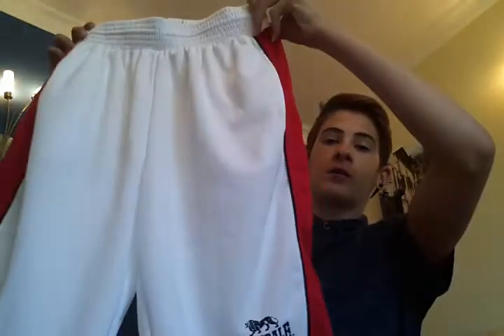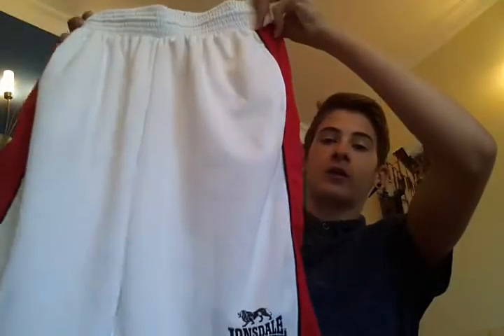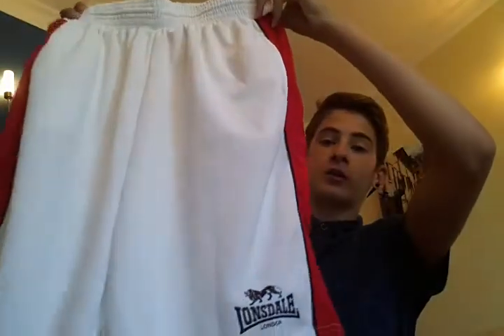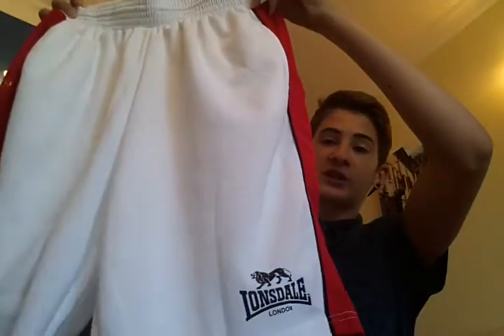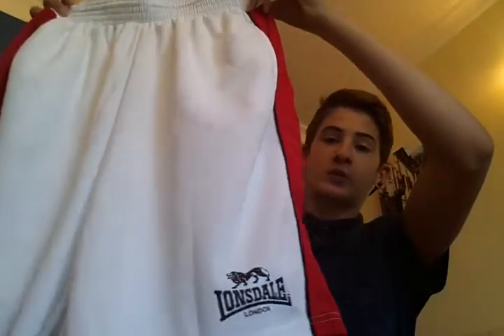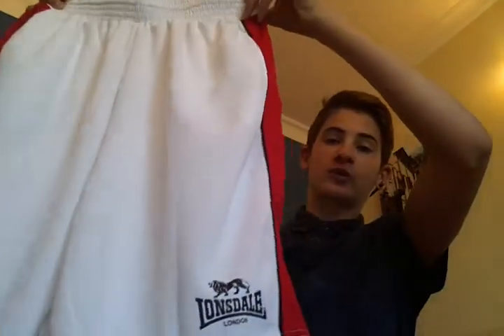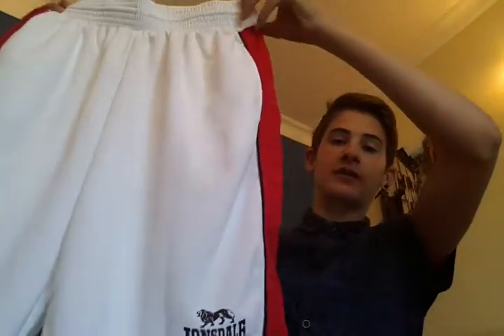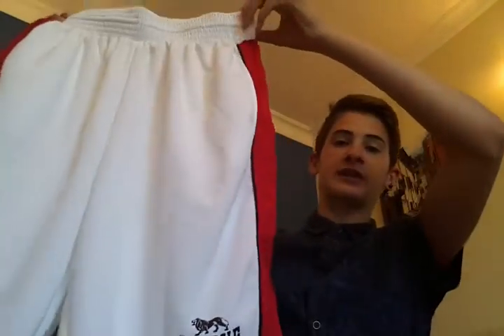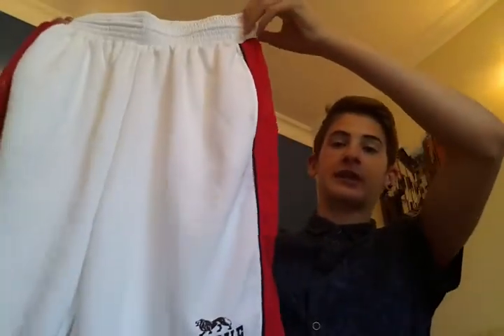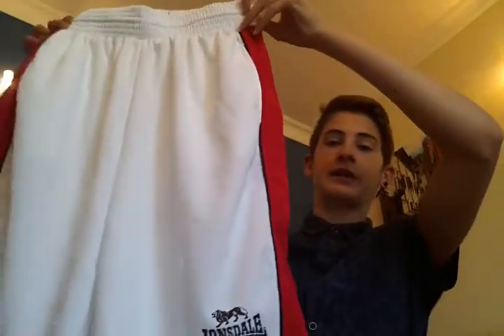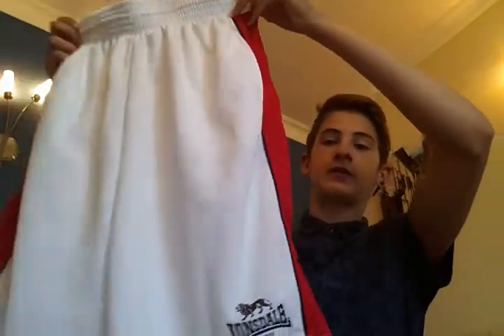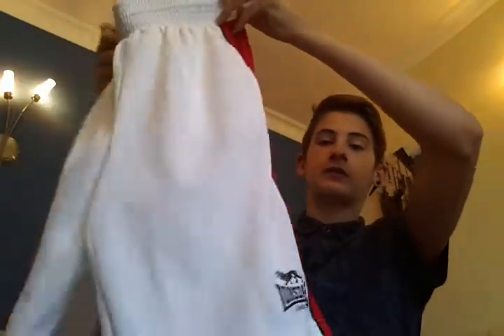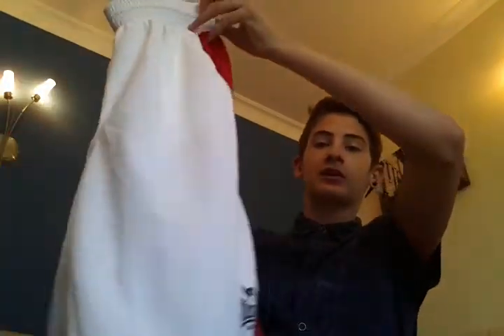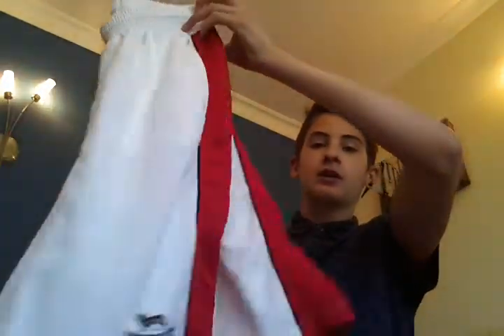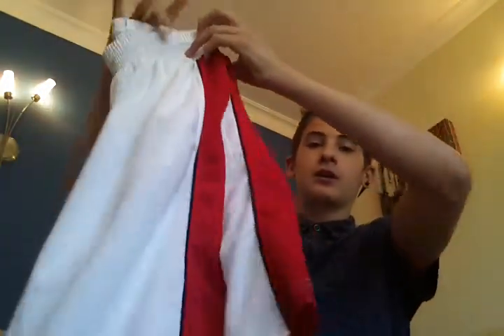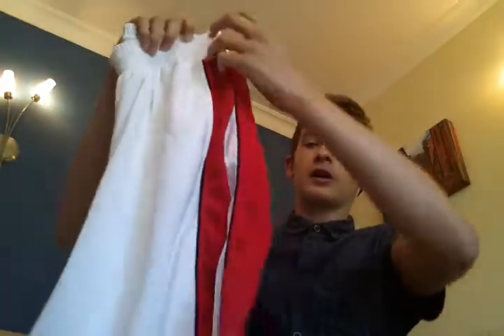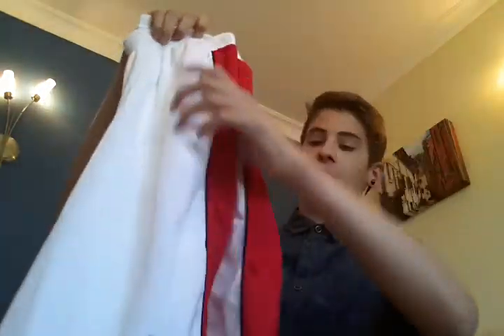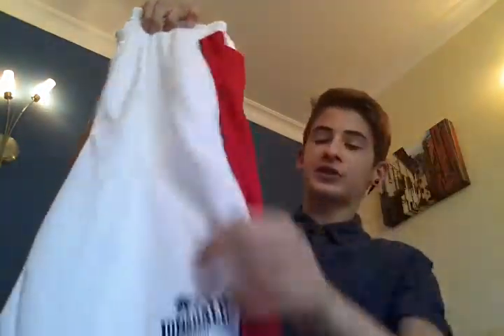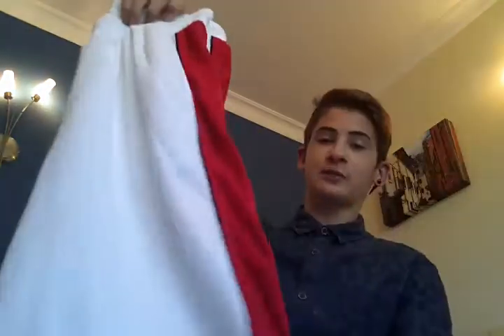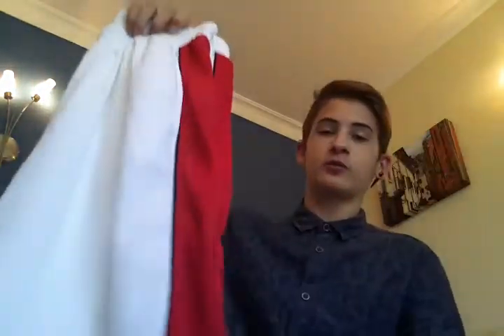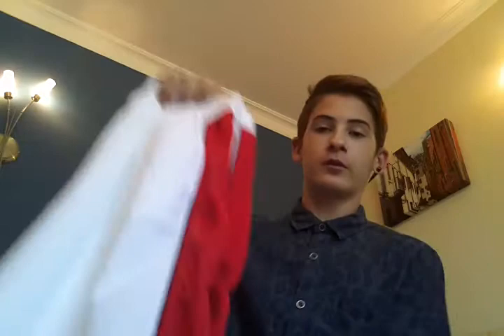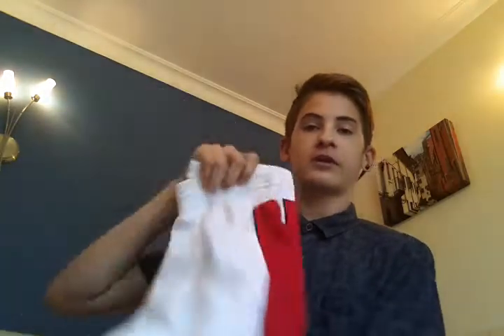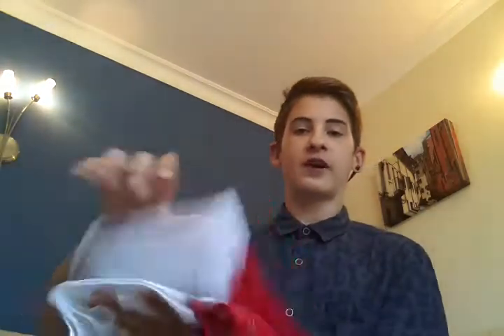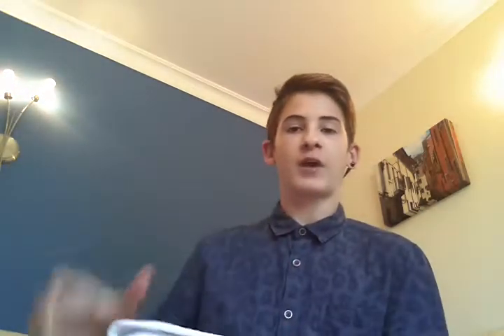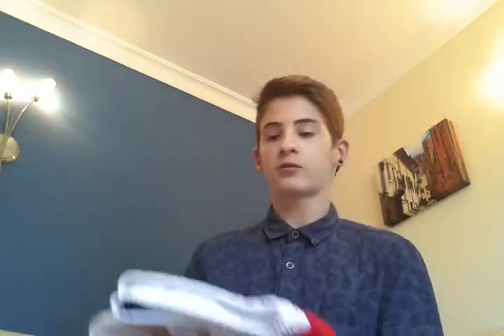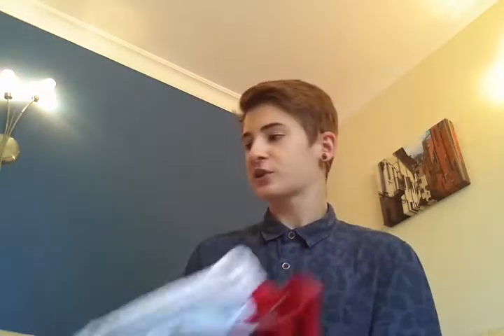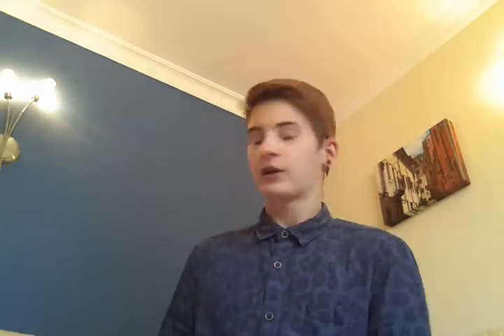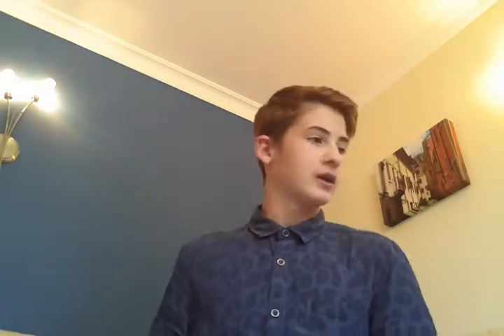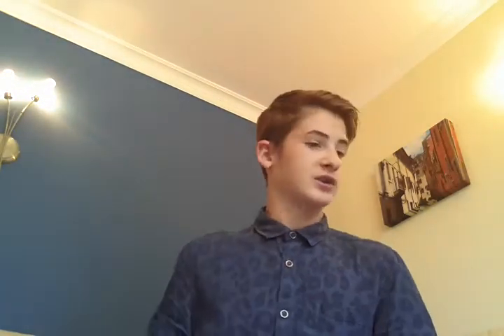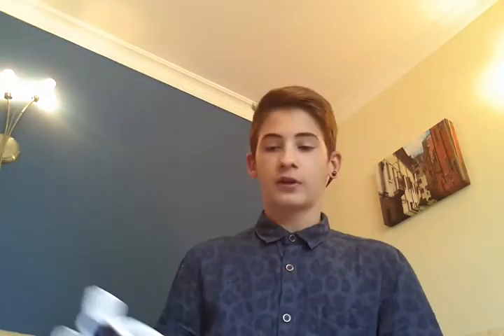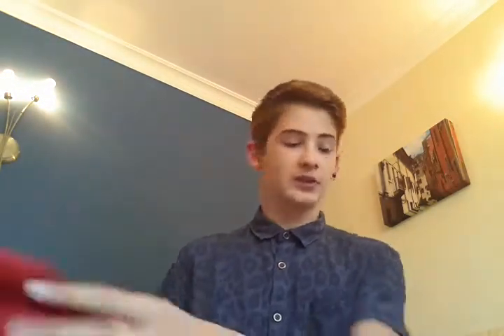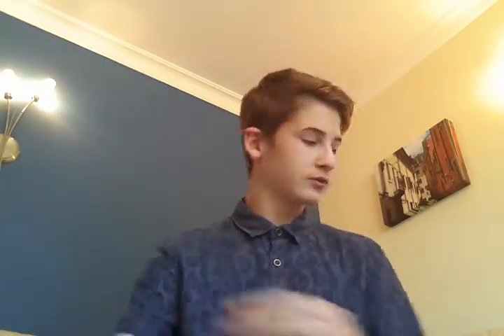I got these at Sports Direct in England. They're just simple, they're like £5. So that's those.